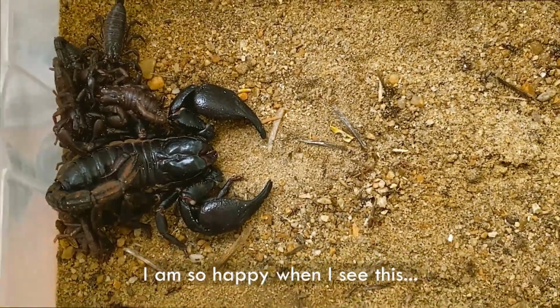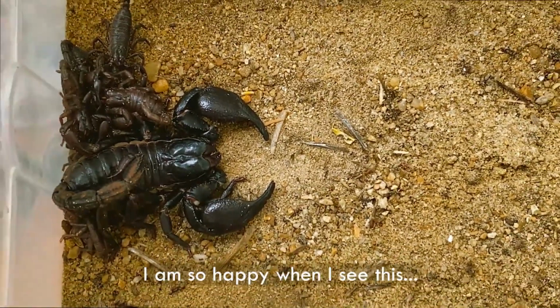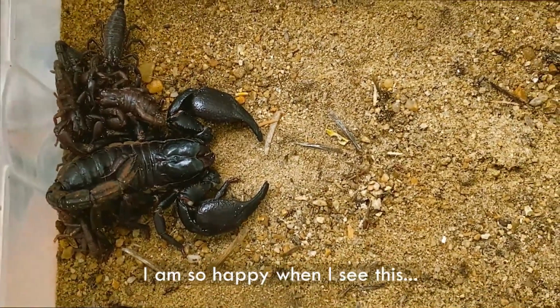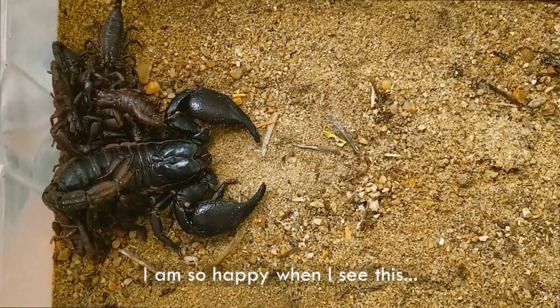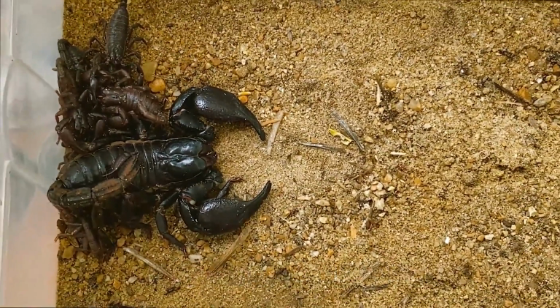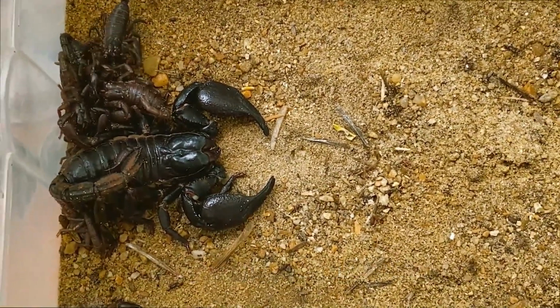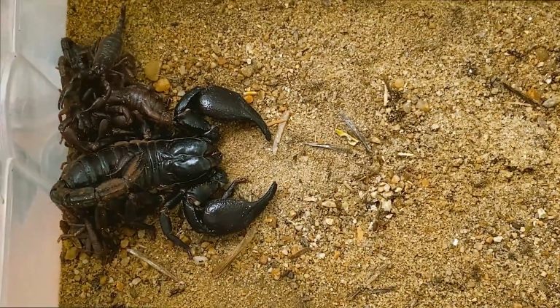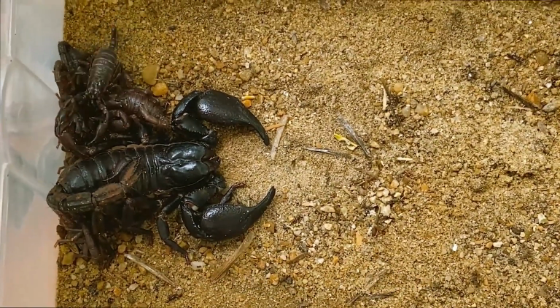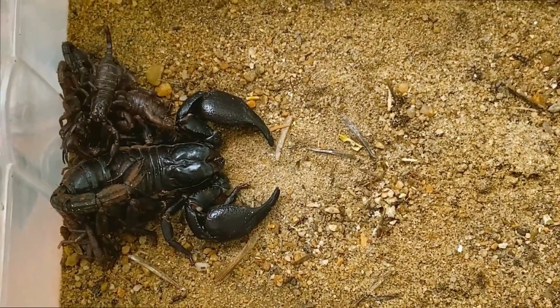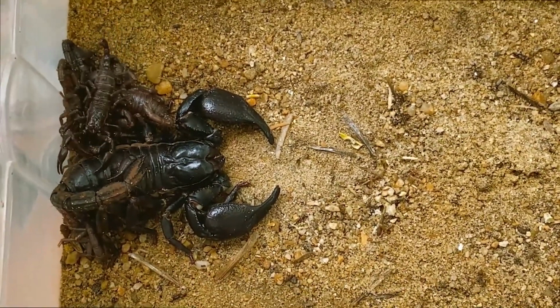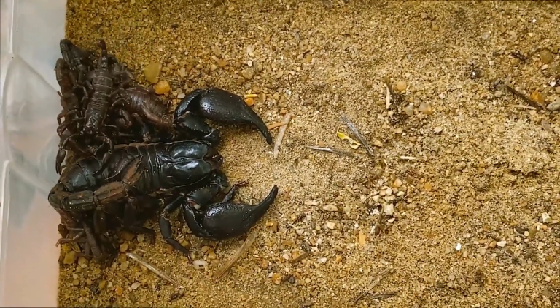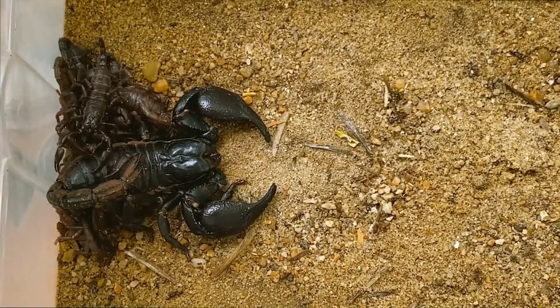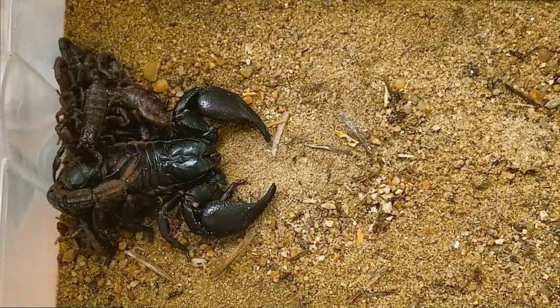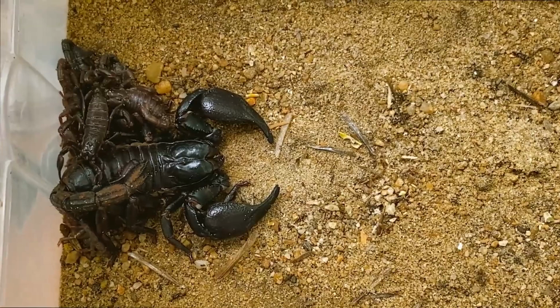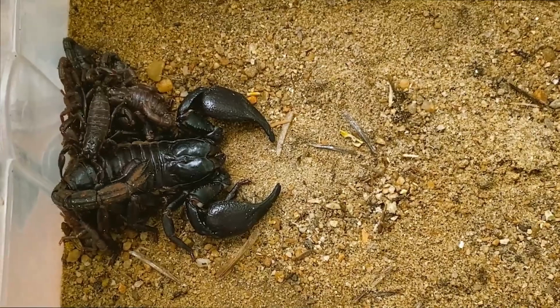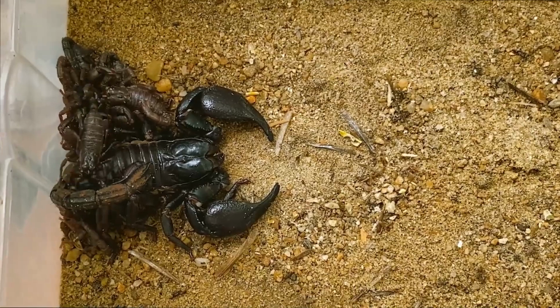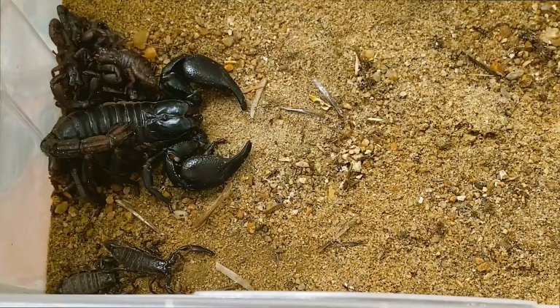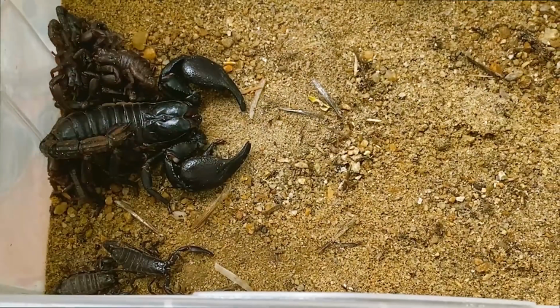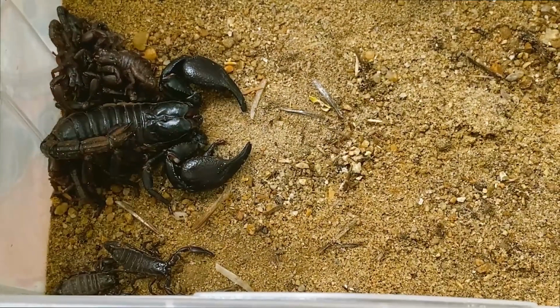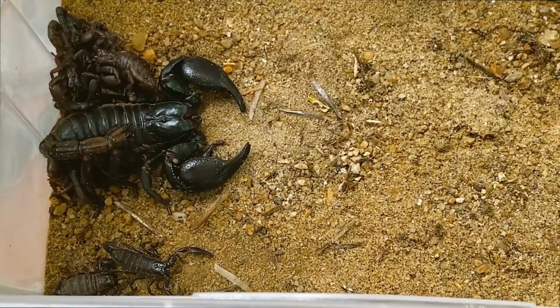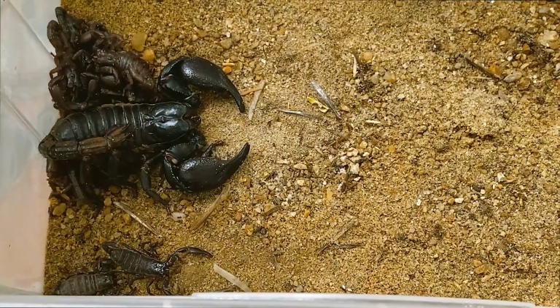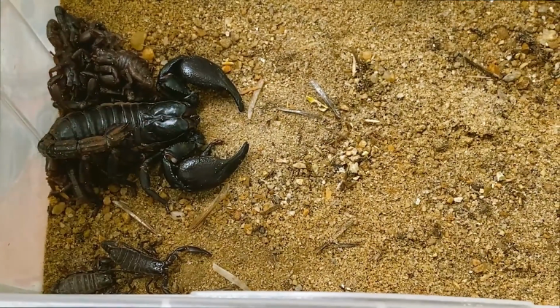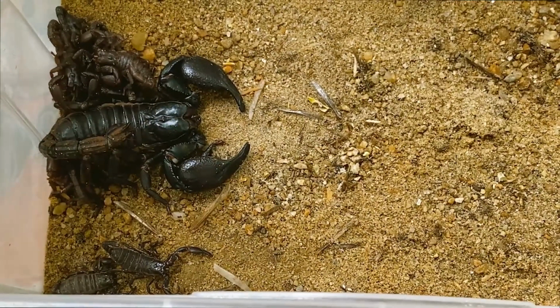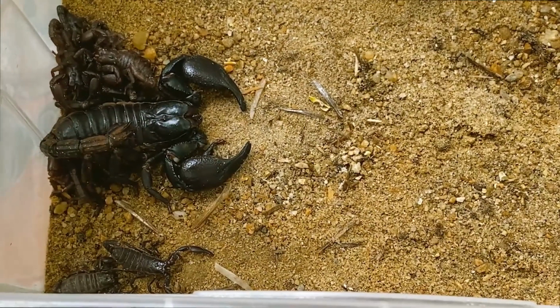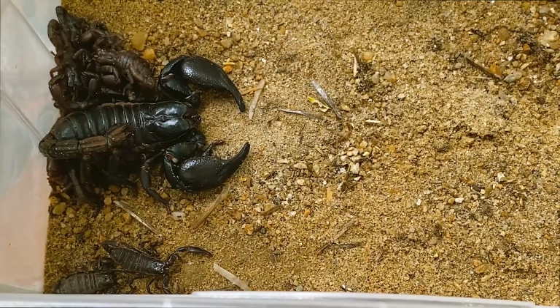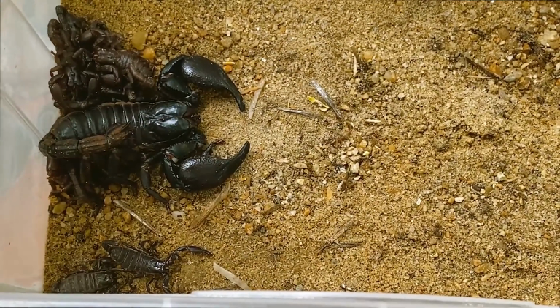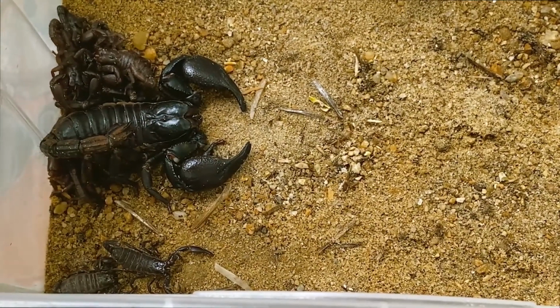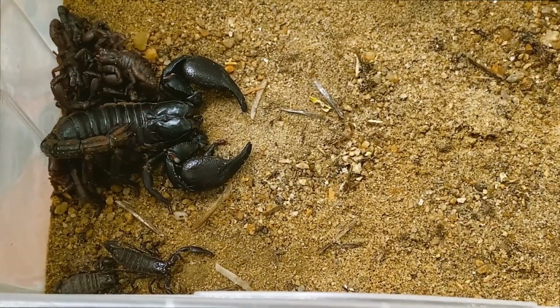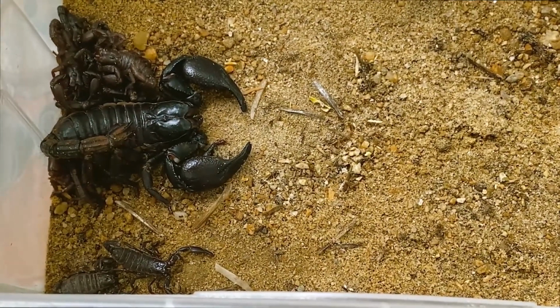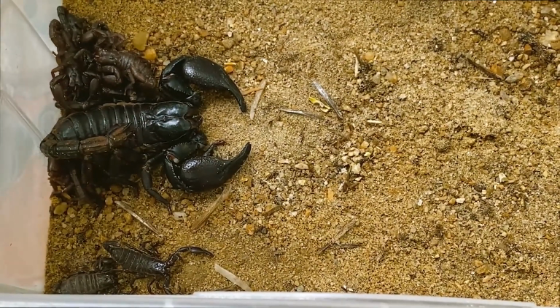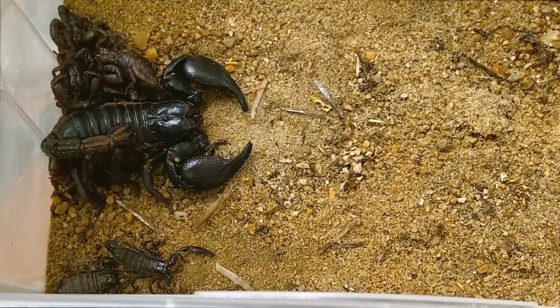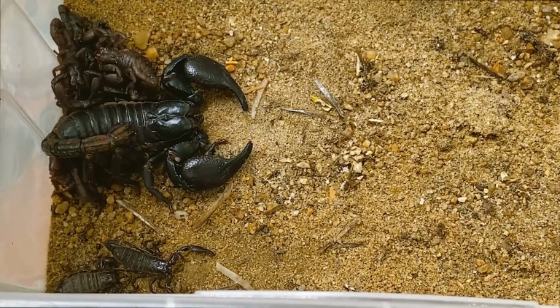Do scorpions eat their mother after birth? The answer is no — scorpions do not typically eat their mothers.